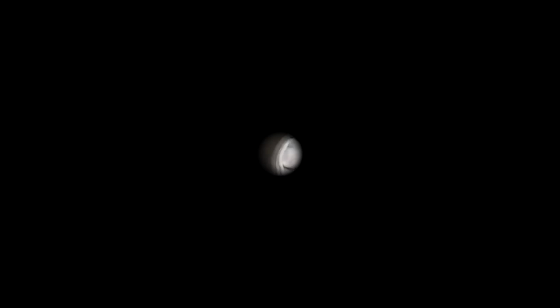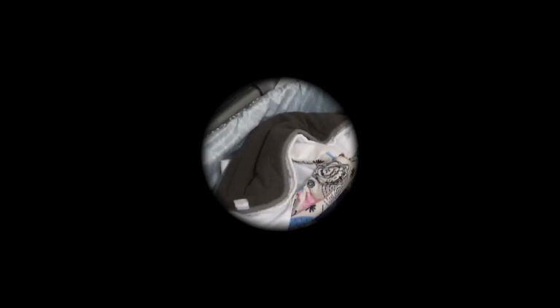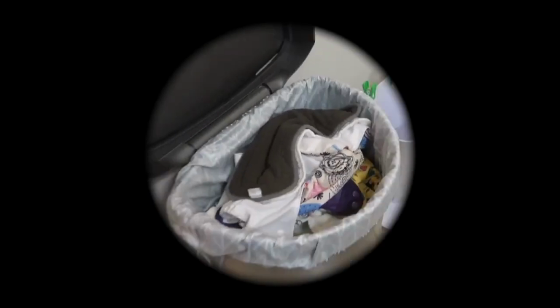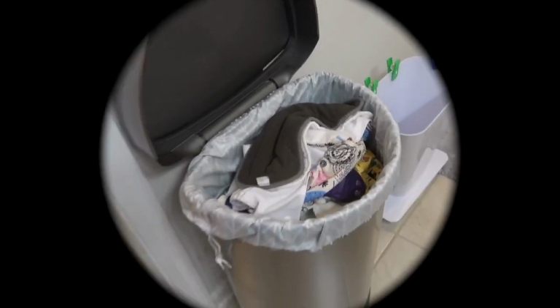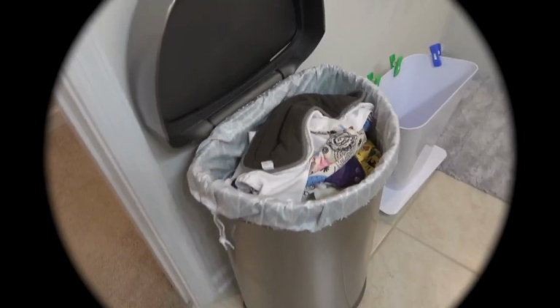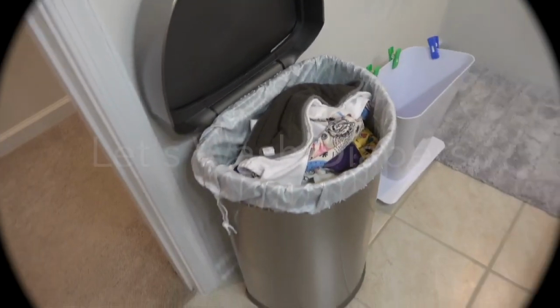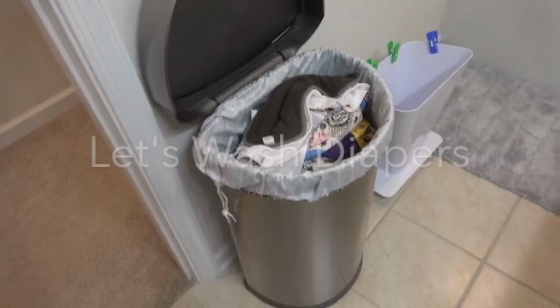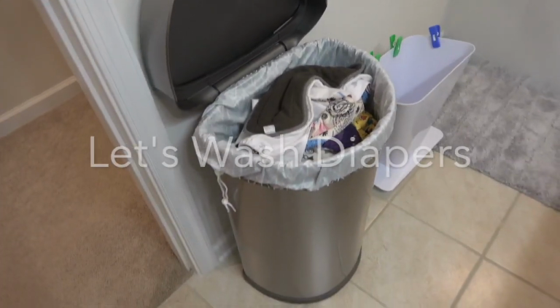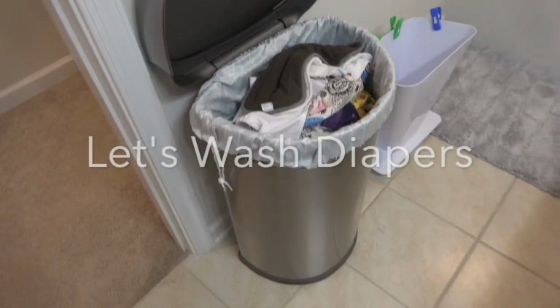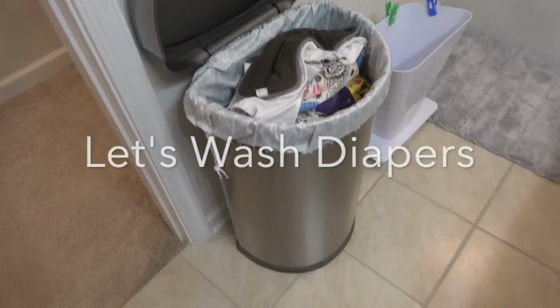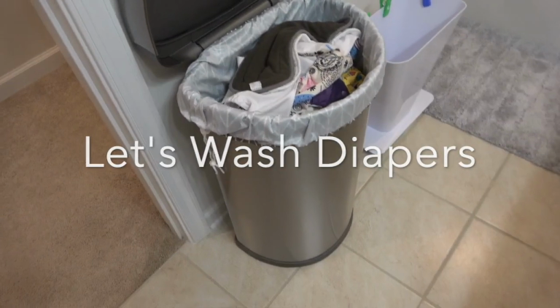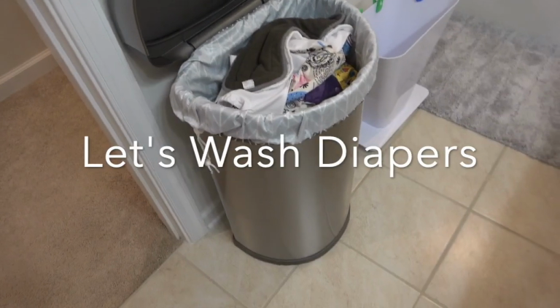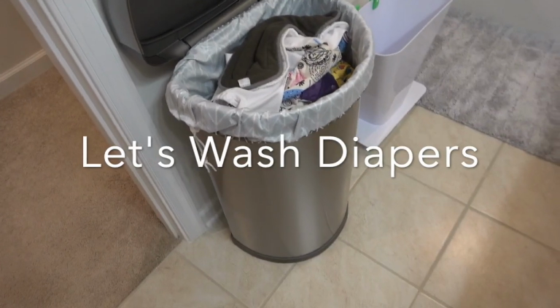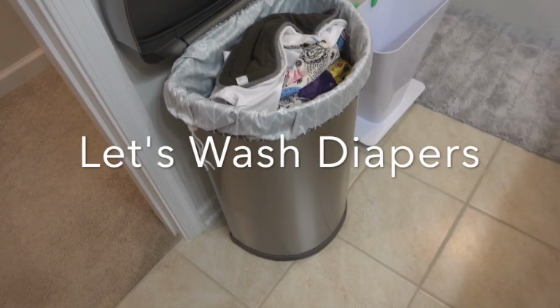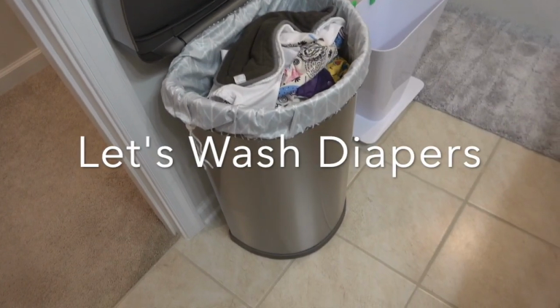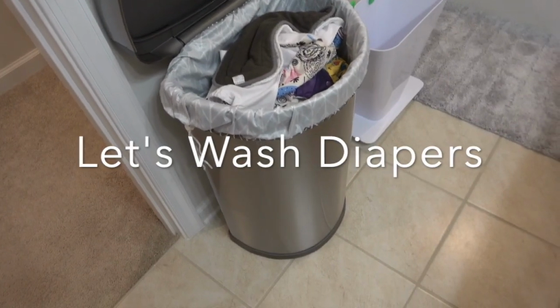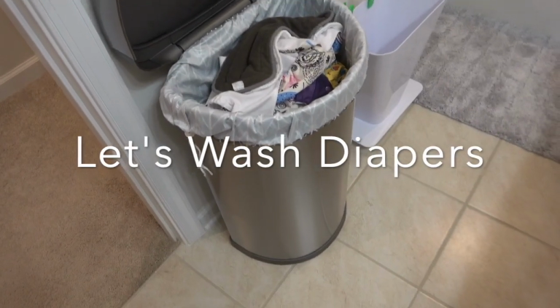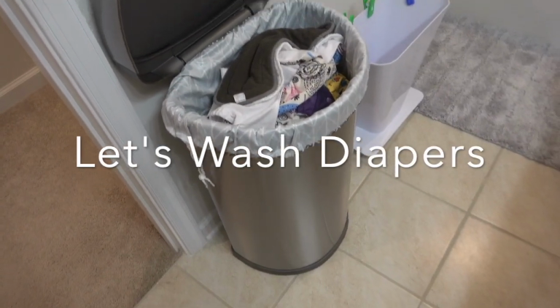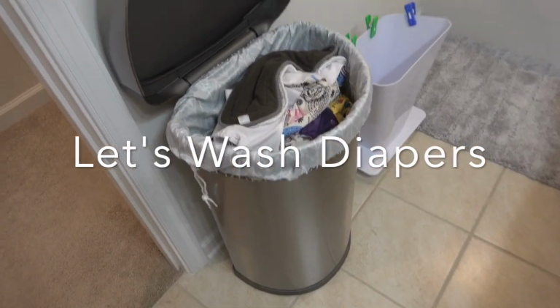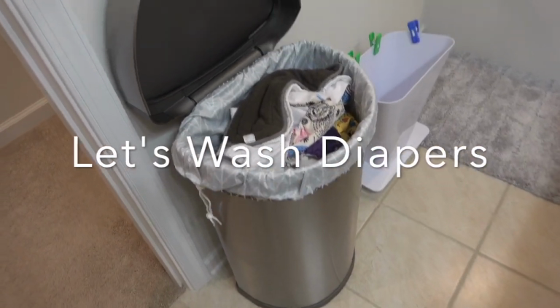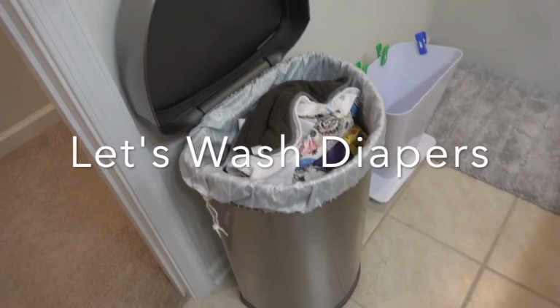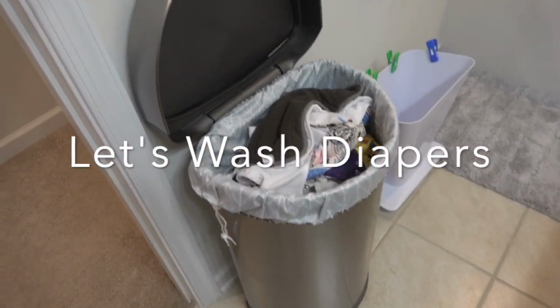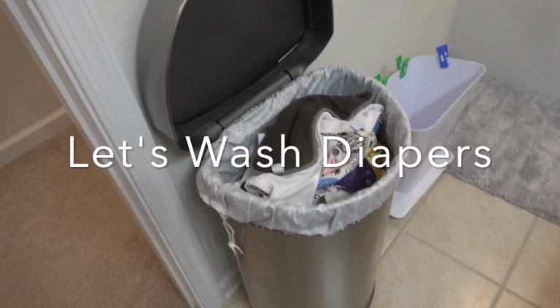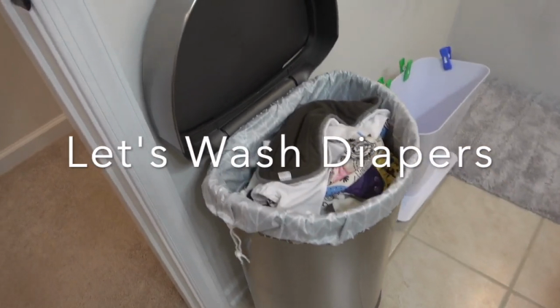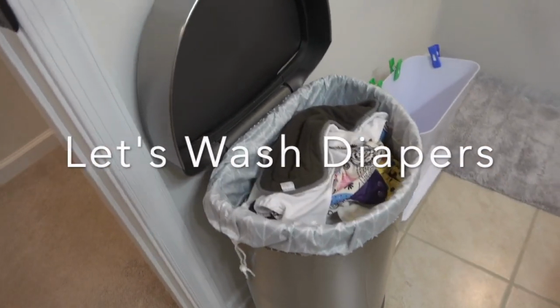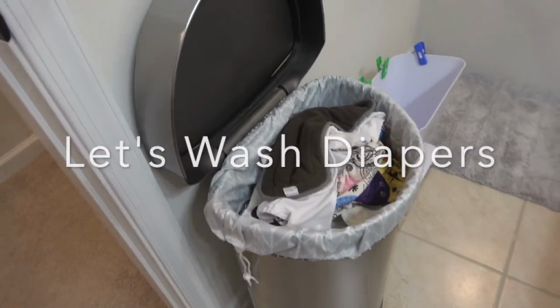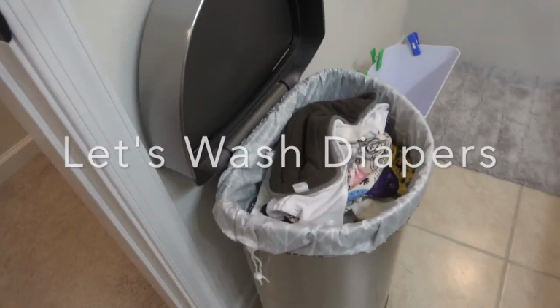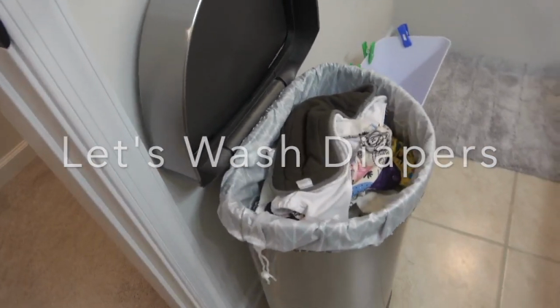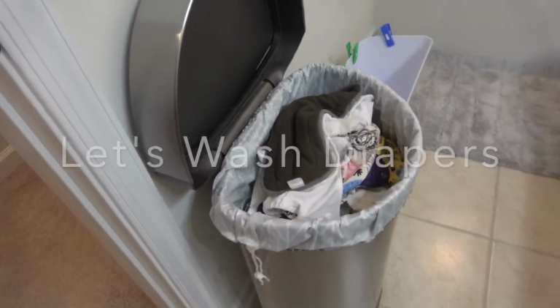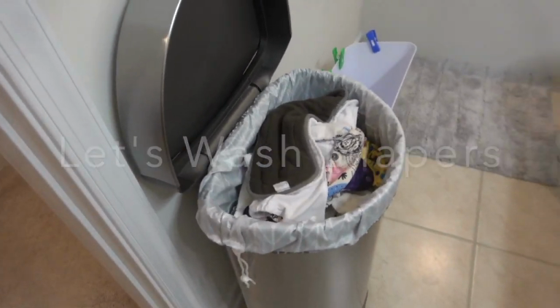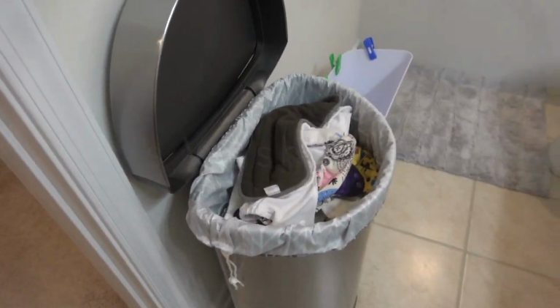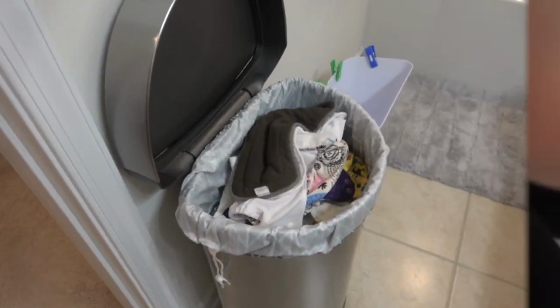We have a large garbage can of diapers. We're going to take these to the washer machine.